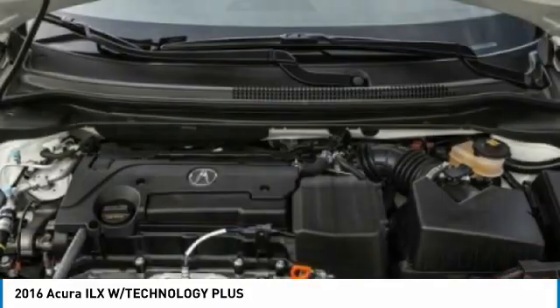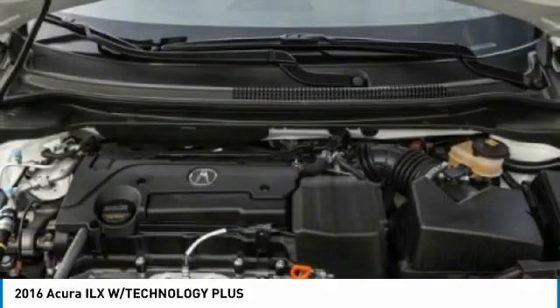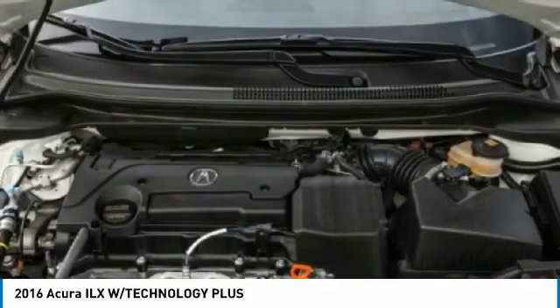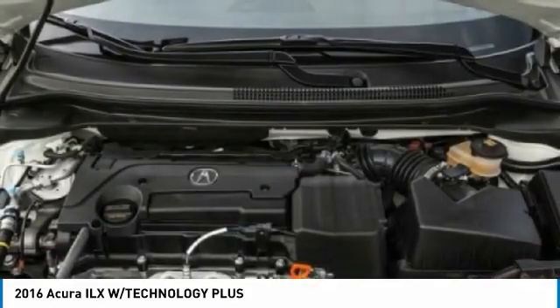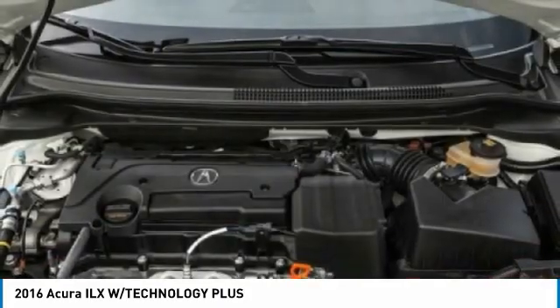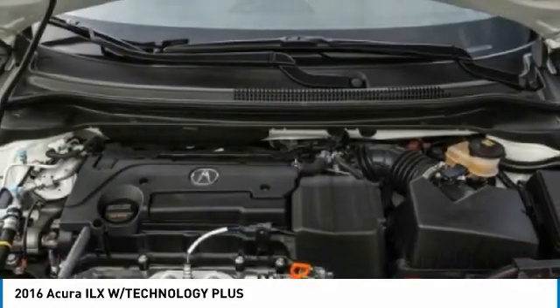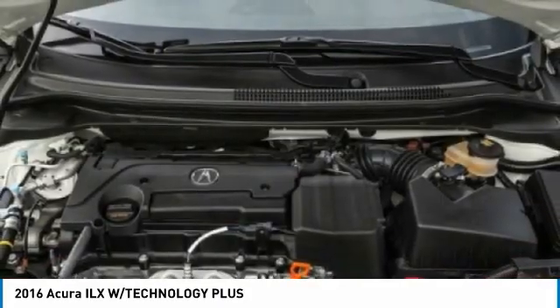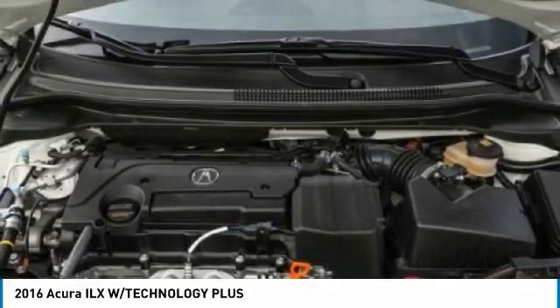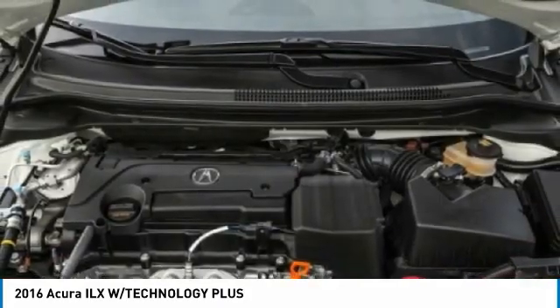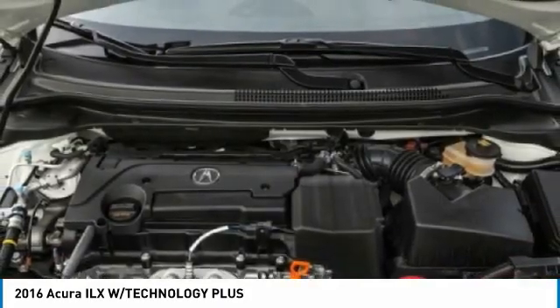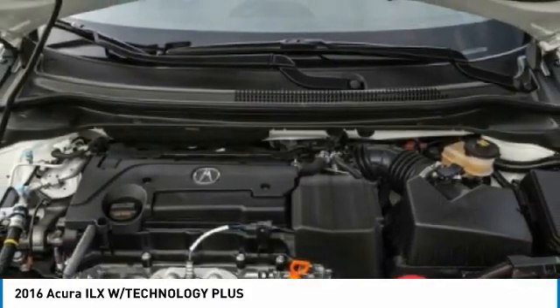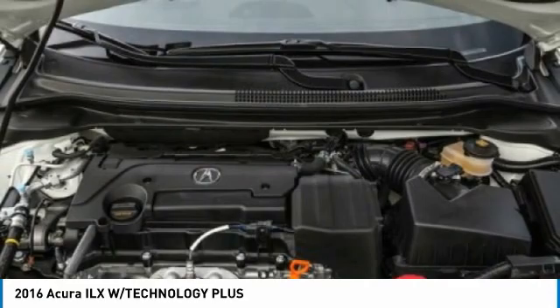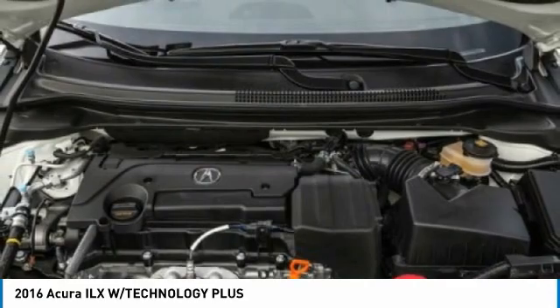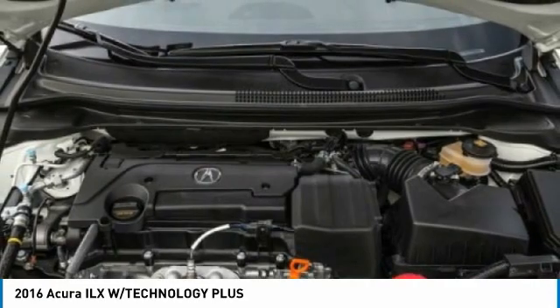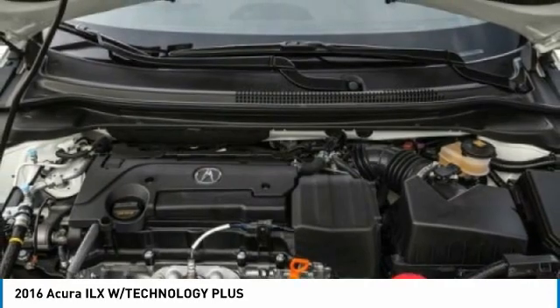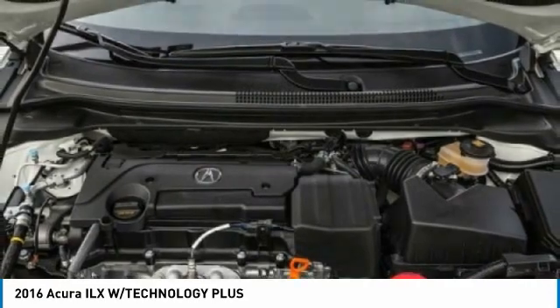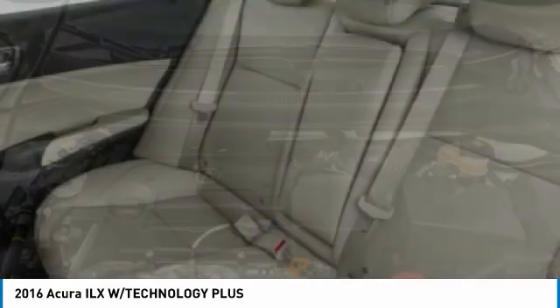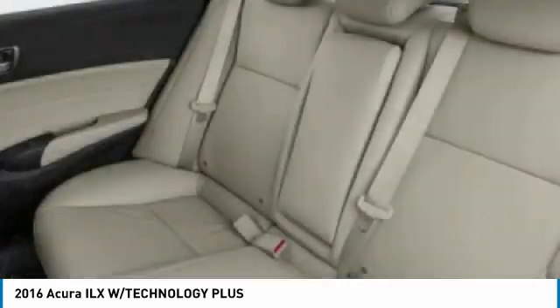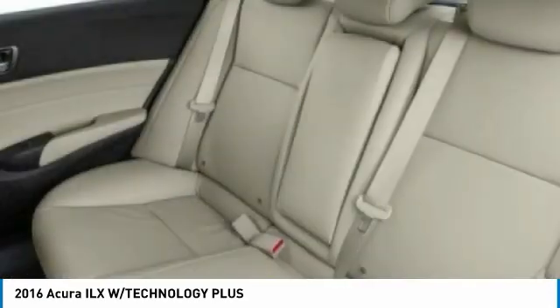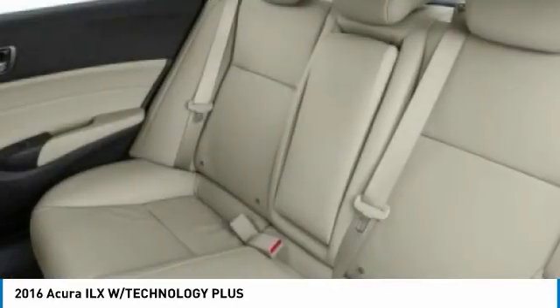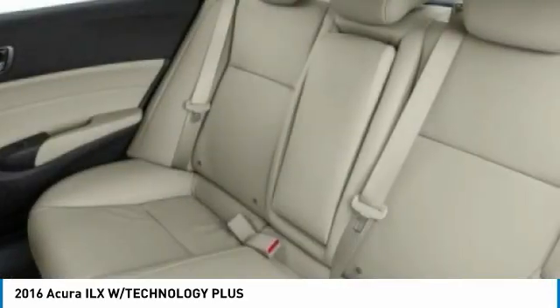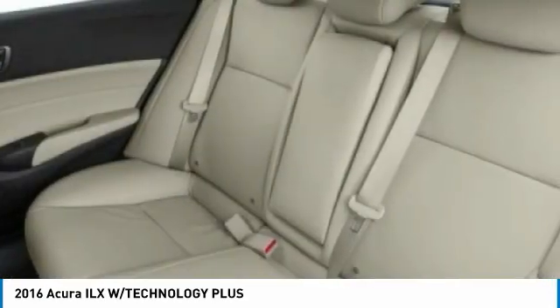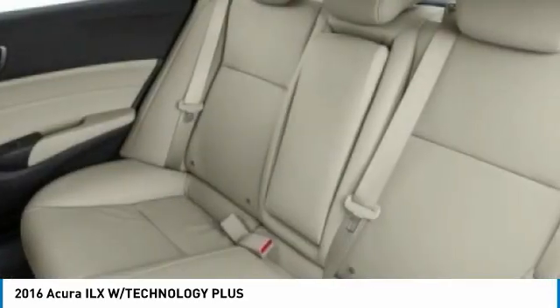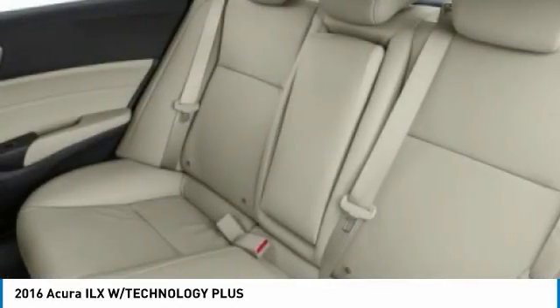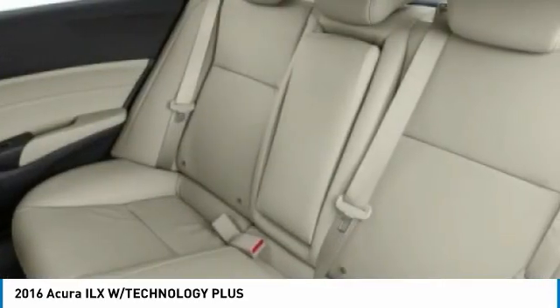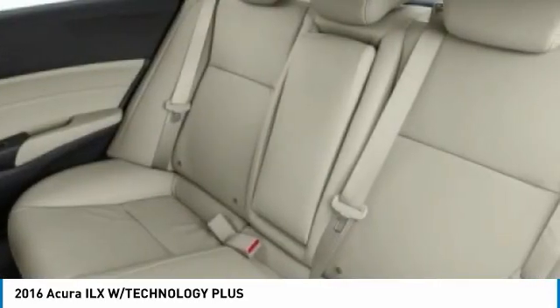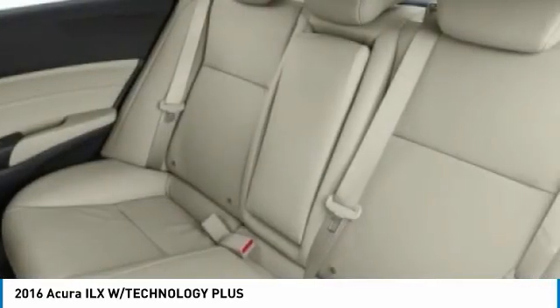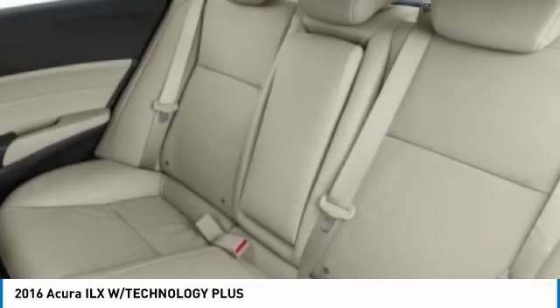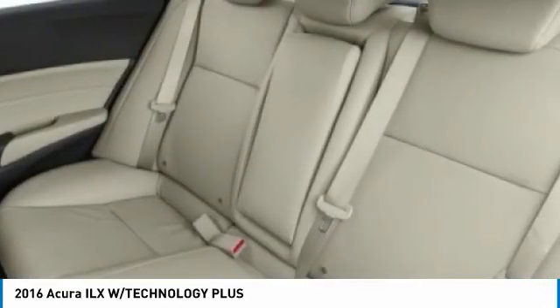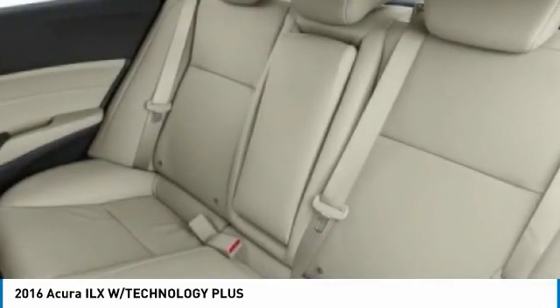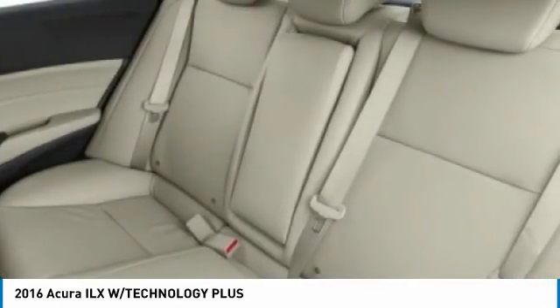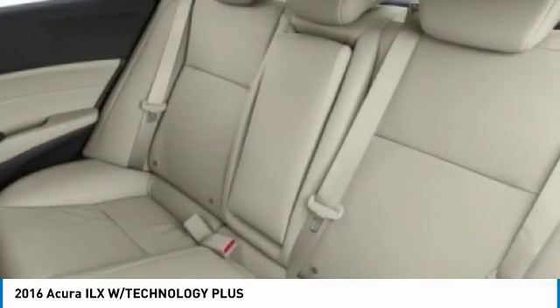Tires: front performance. Tires: rear performance. Come take a test drive today.